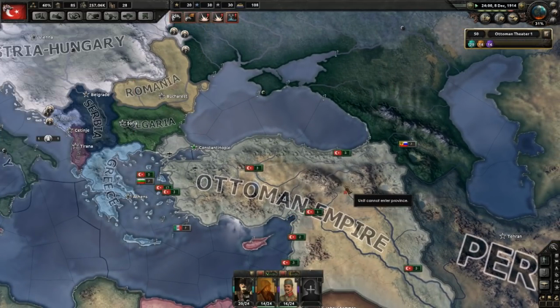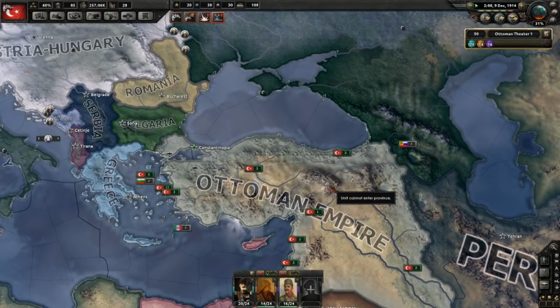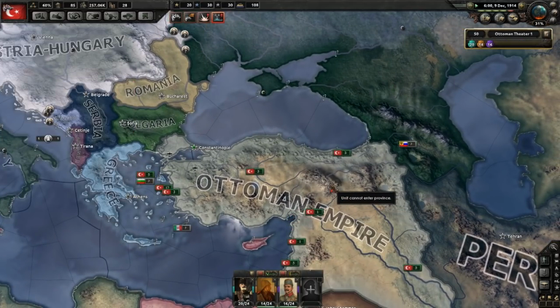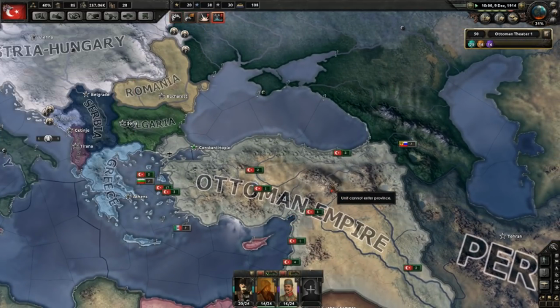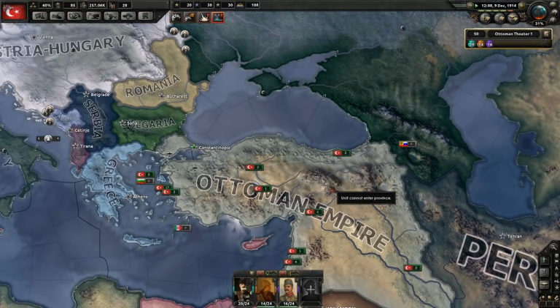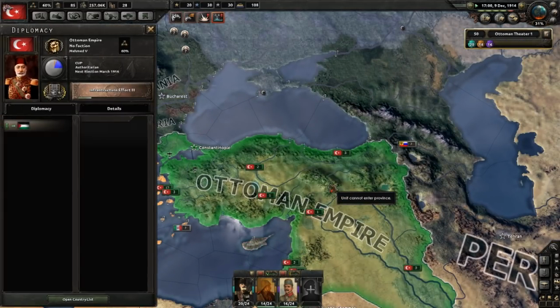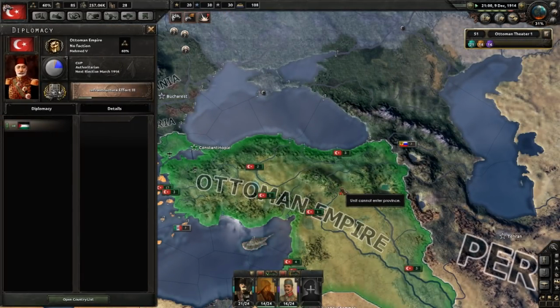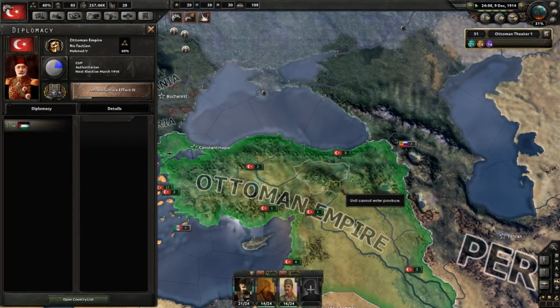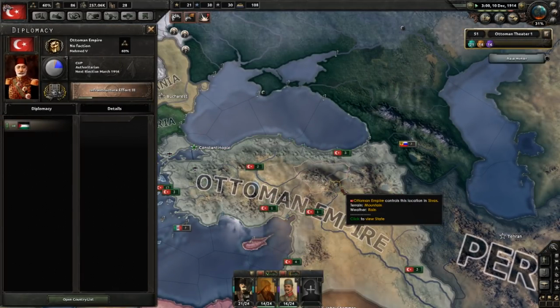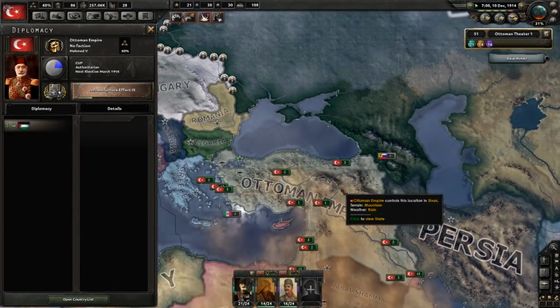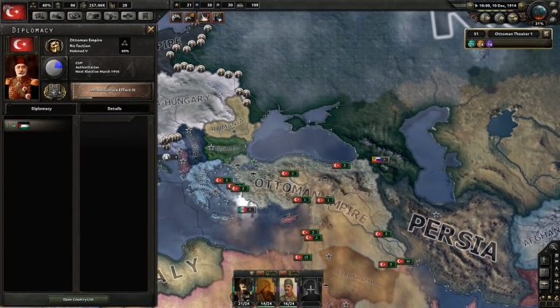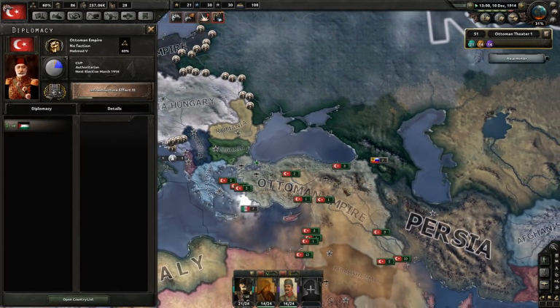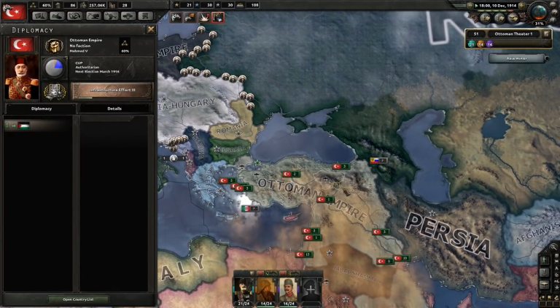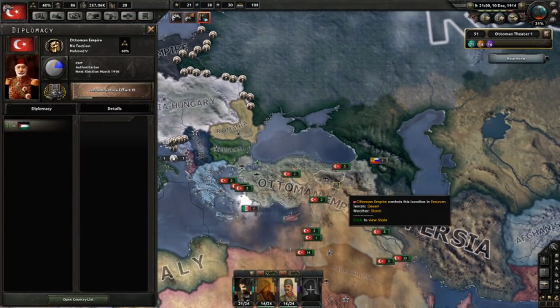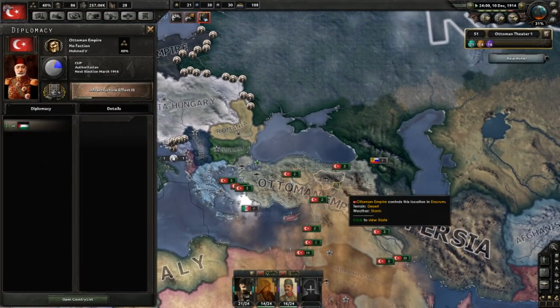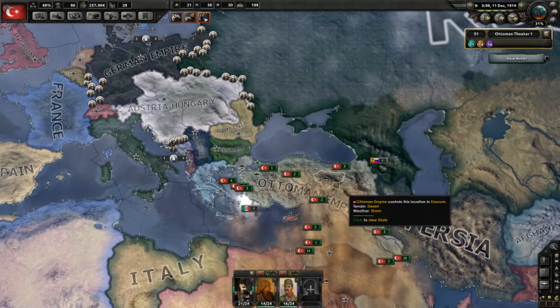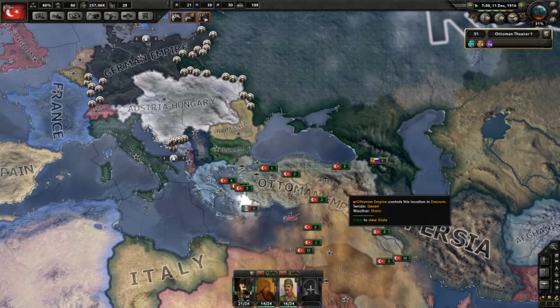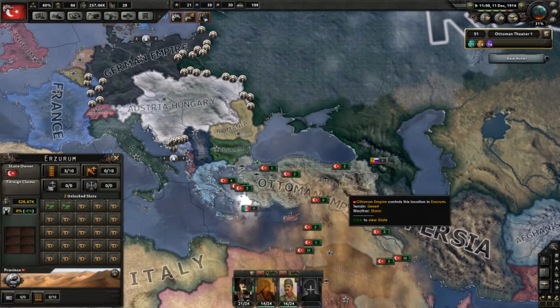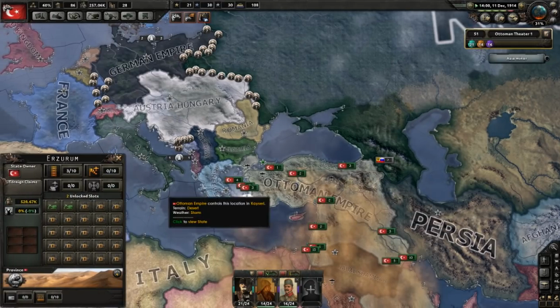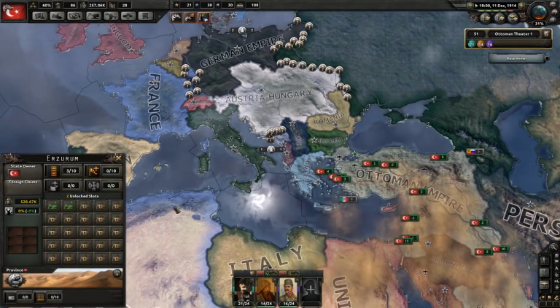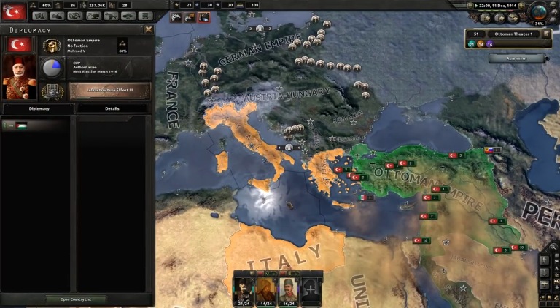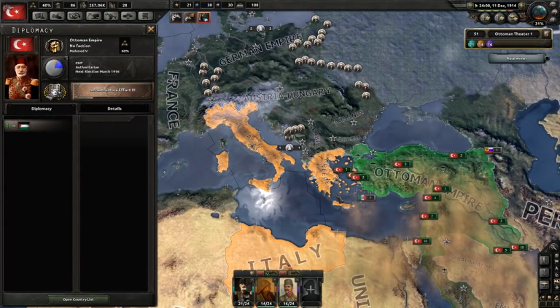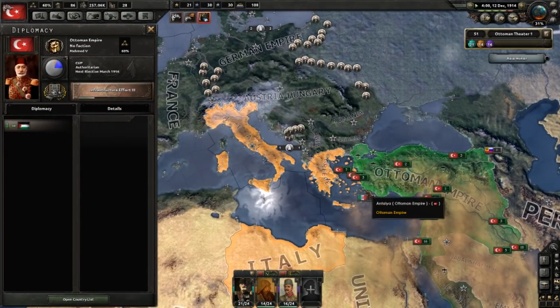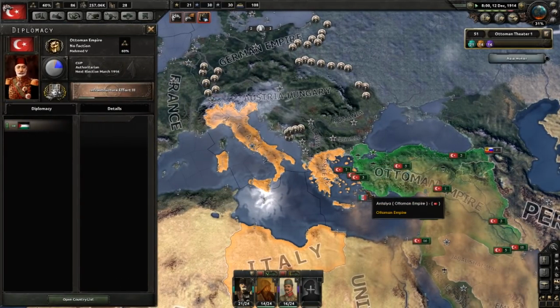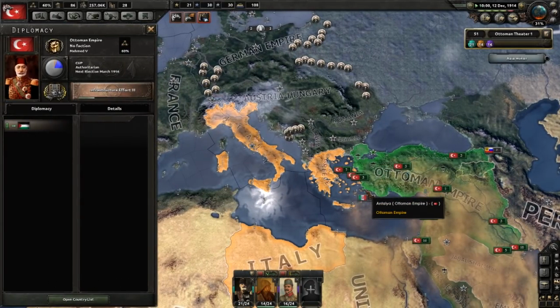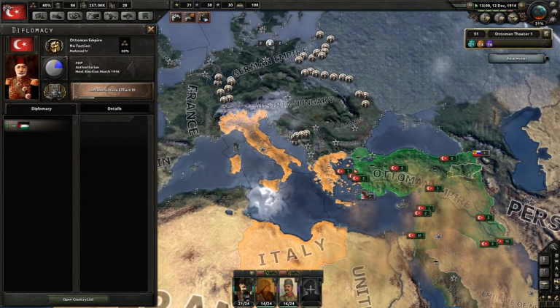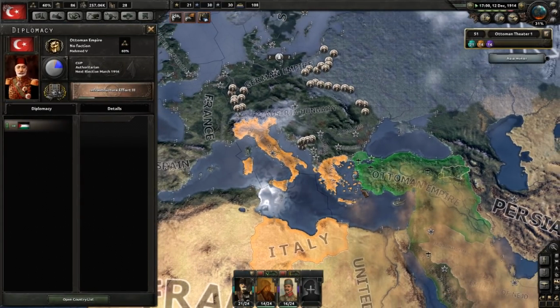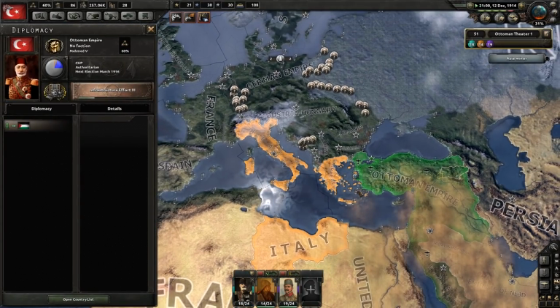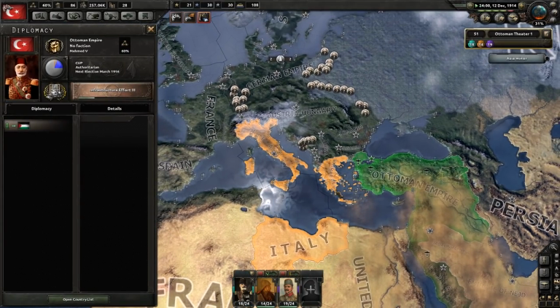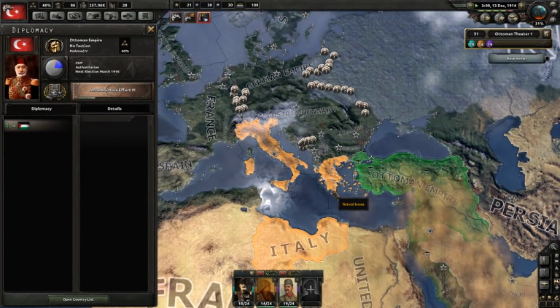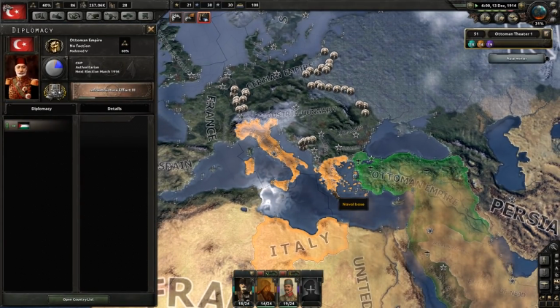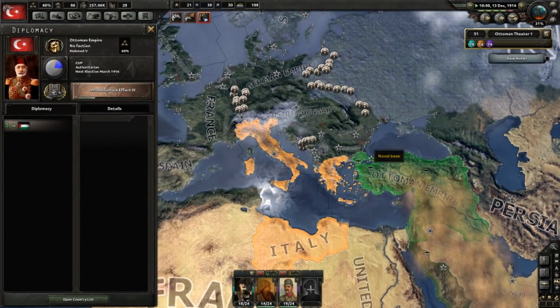How are the Ottomans doing? The Ottomans are just chilling — doing their thing. They still don't like Italy, still don't like Greece.